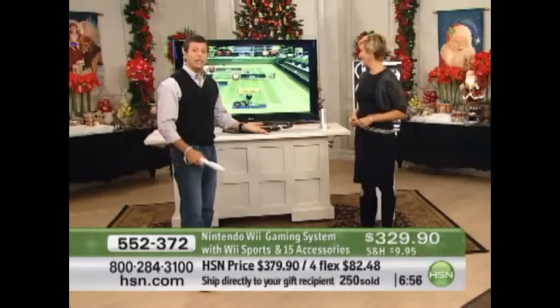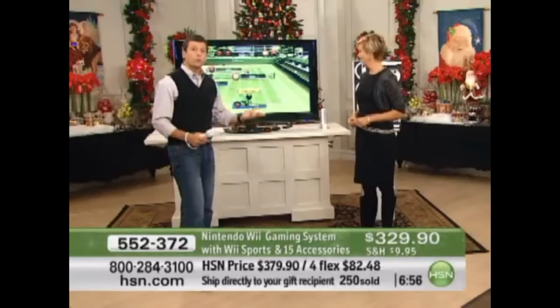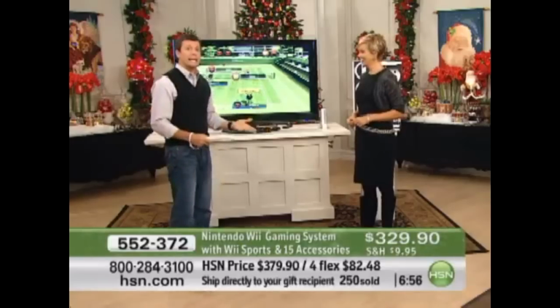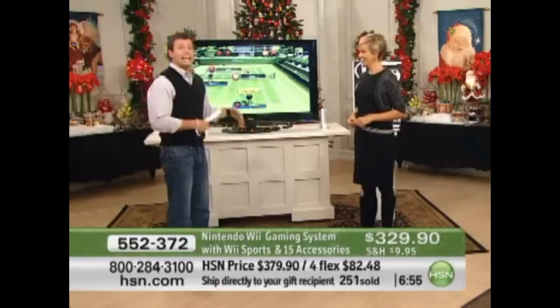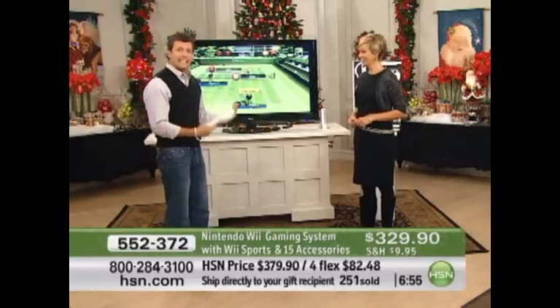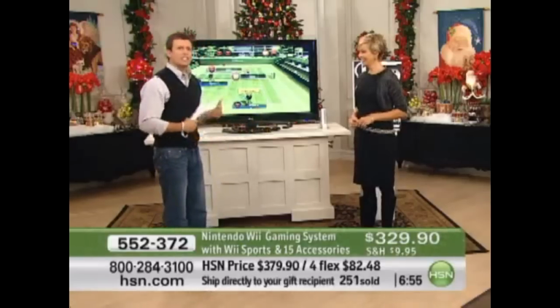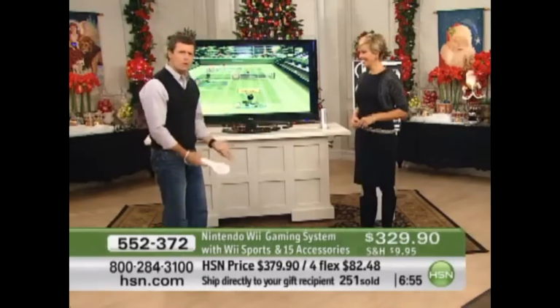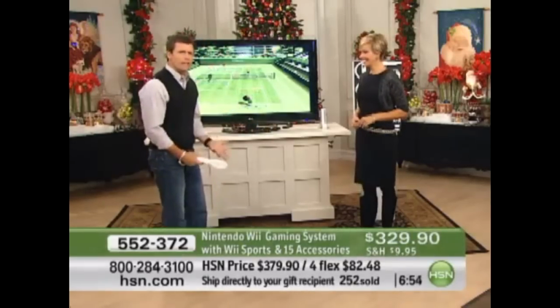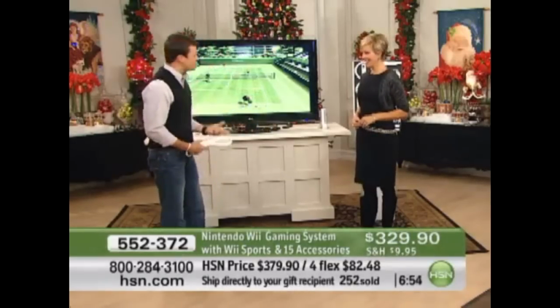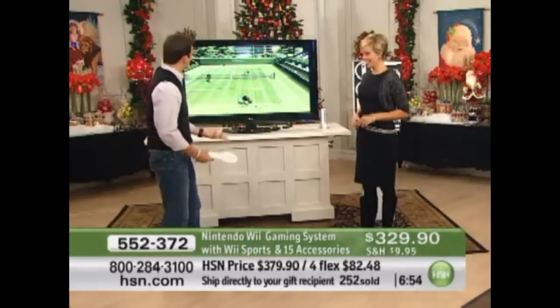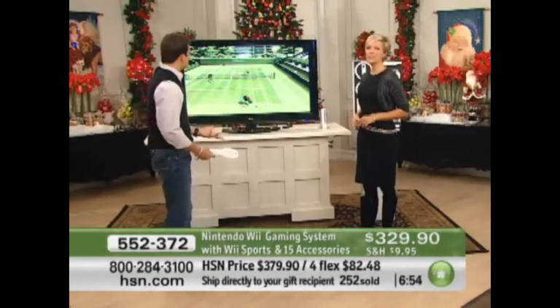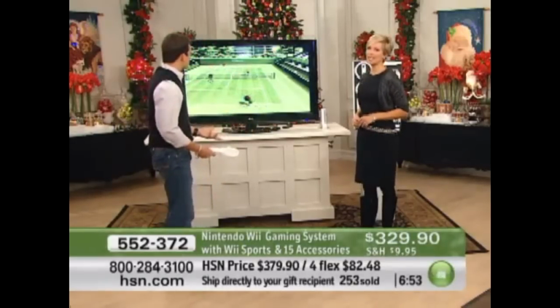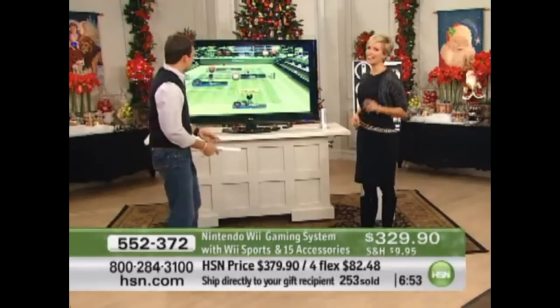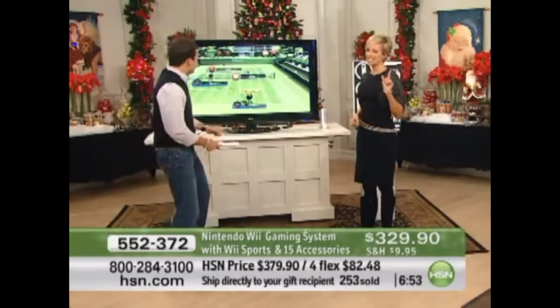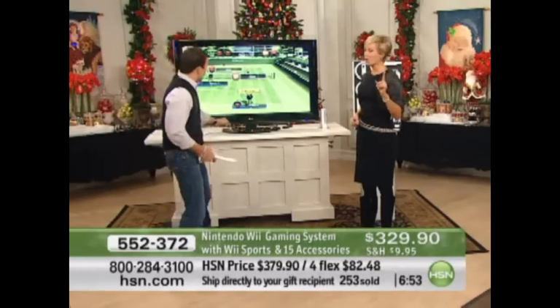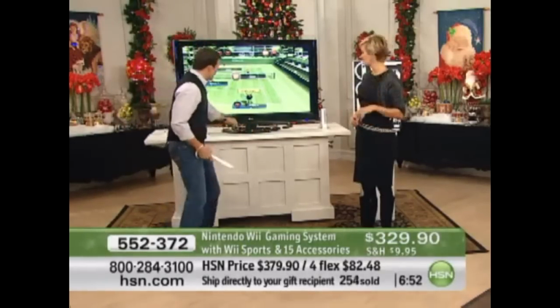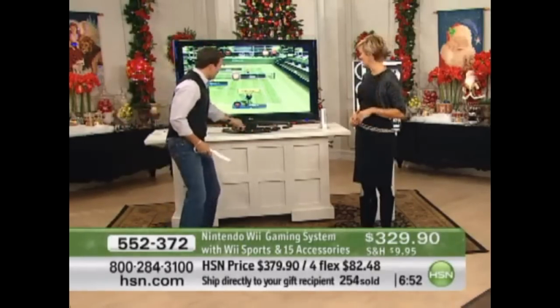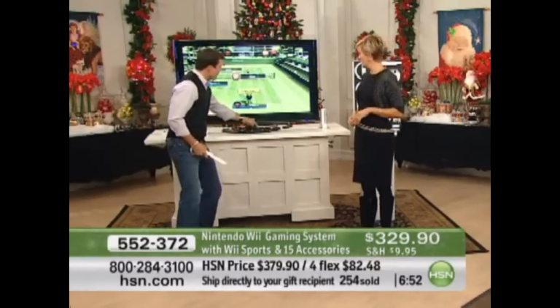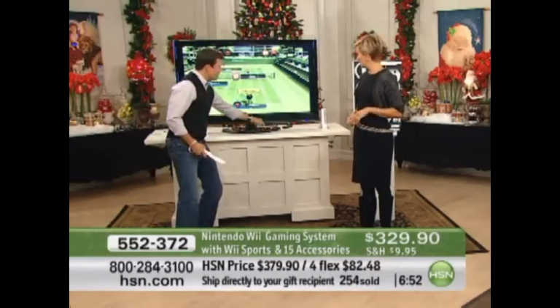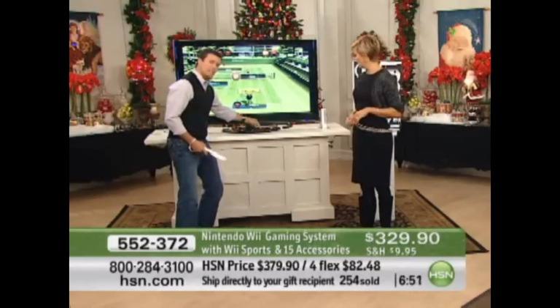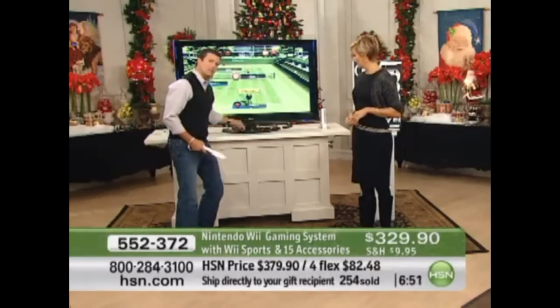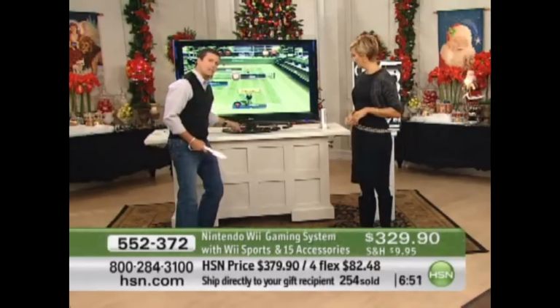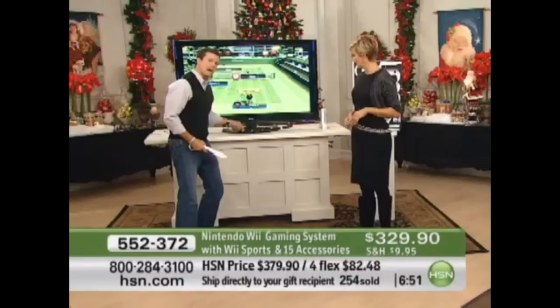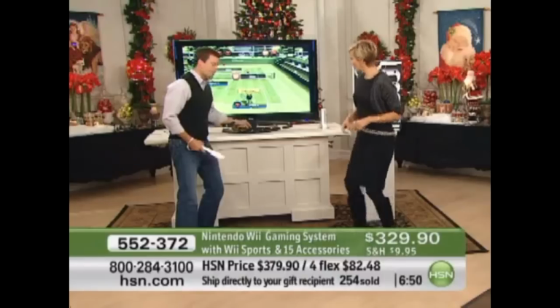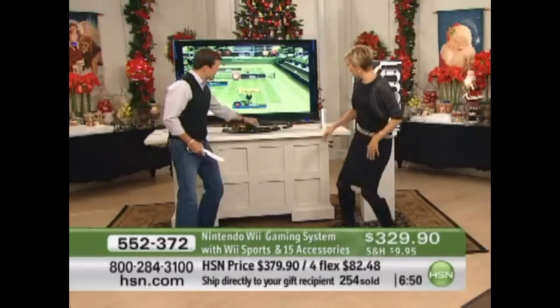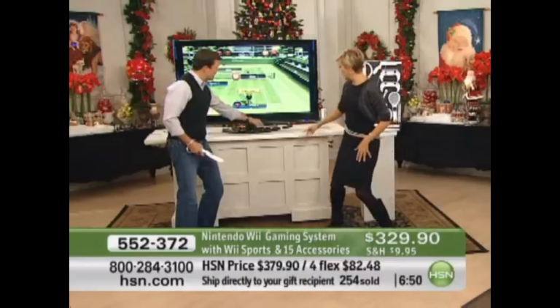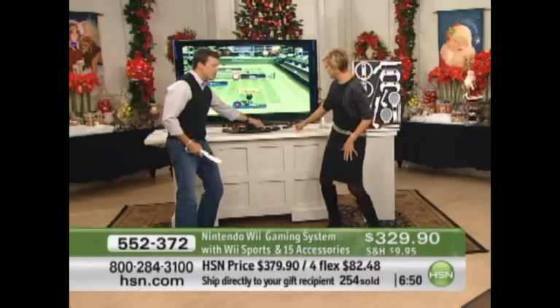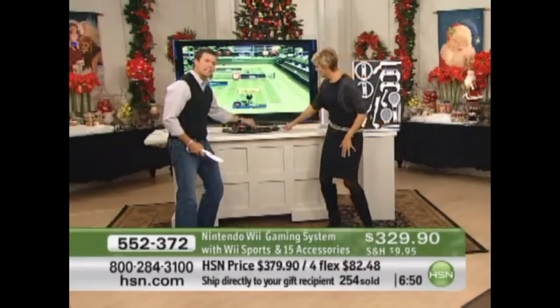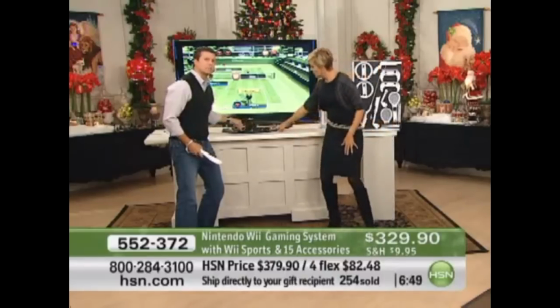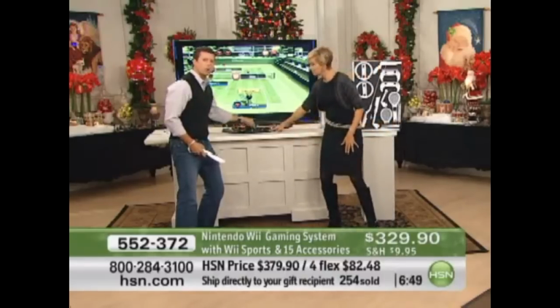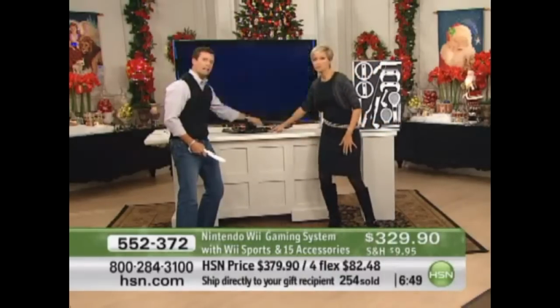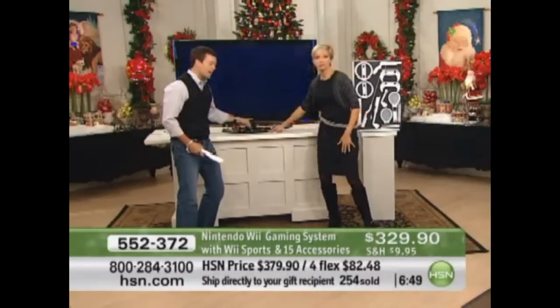You know, really, it gets you moving. That's the great thing about the Wii. That's what I like so much. Right in front of your TV, the Wii comes with this little sensor bar right here.